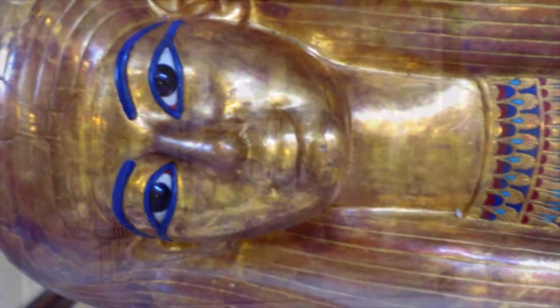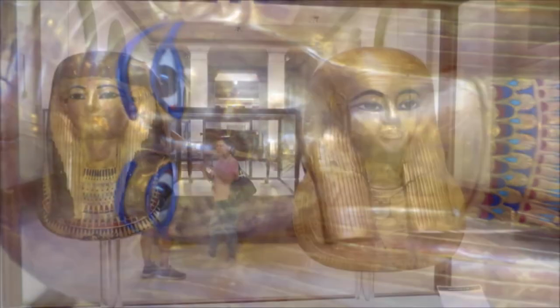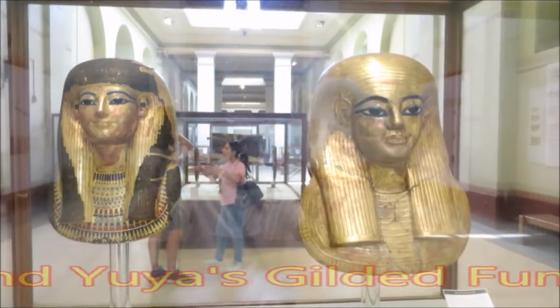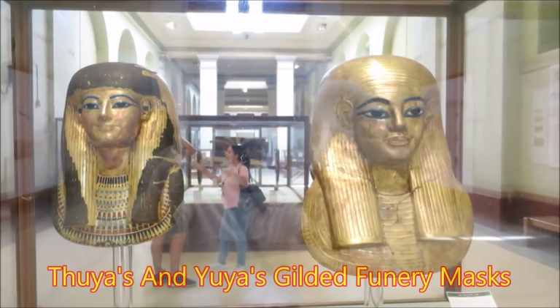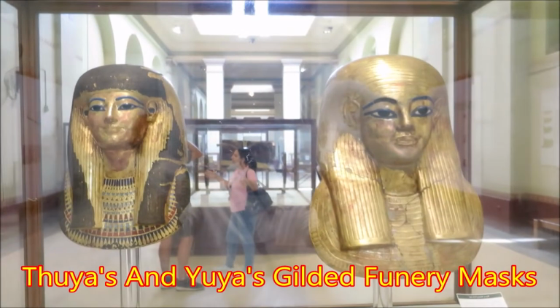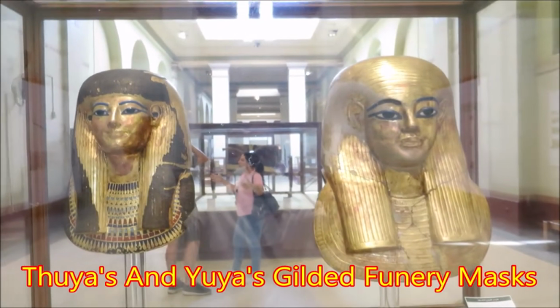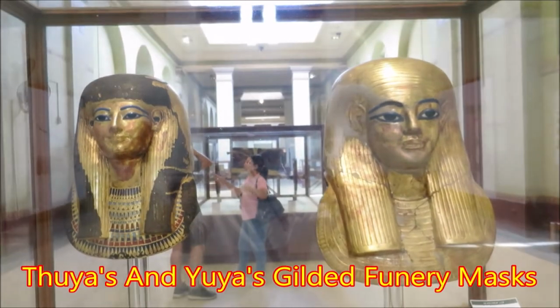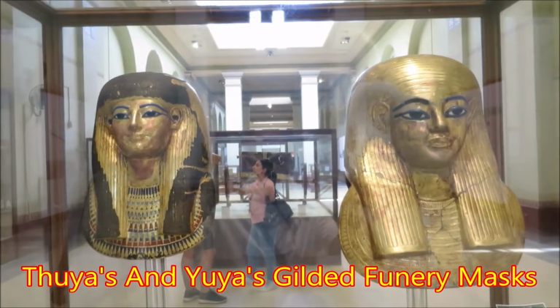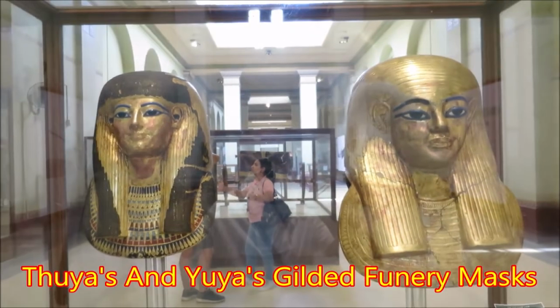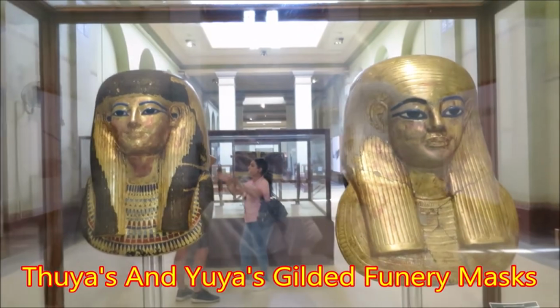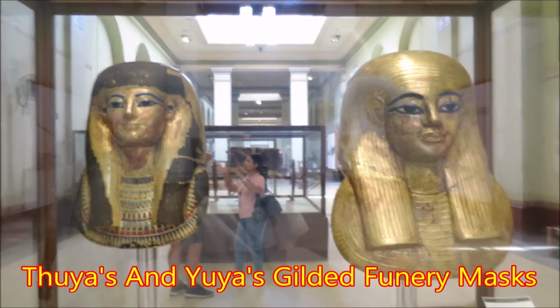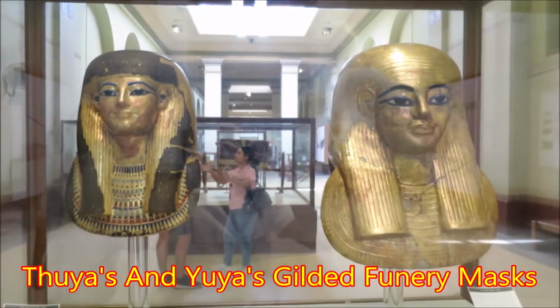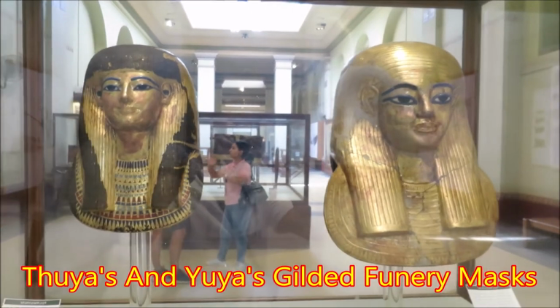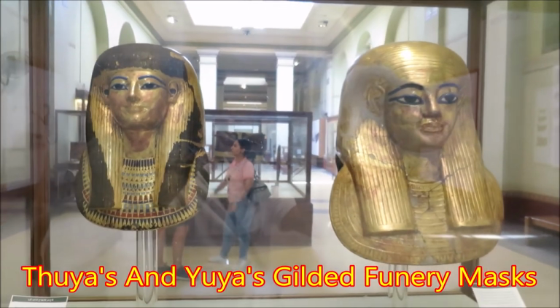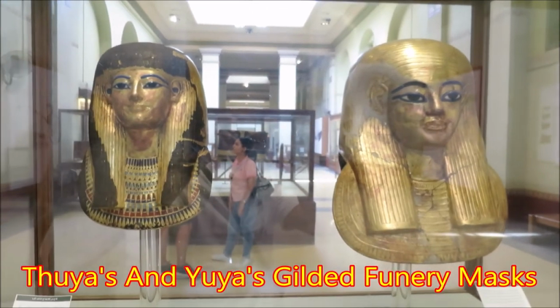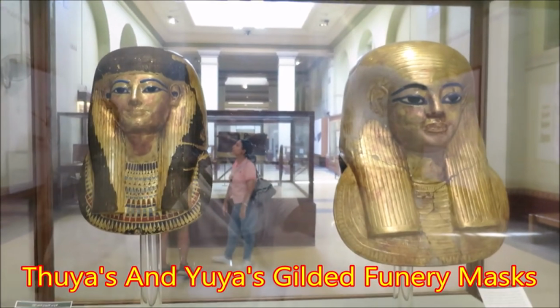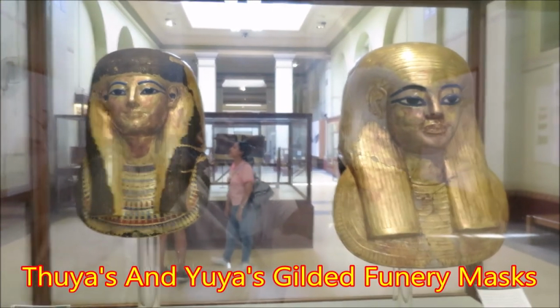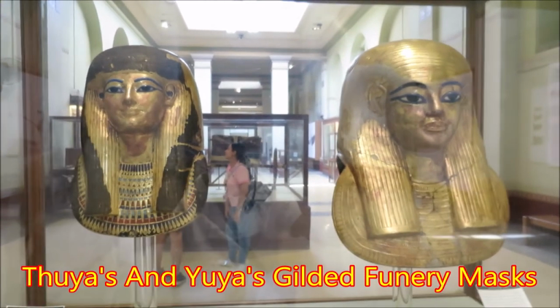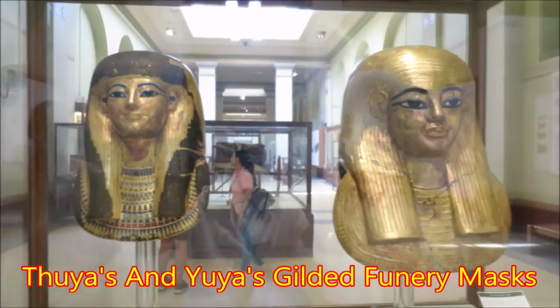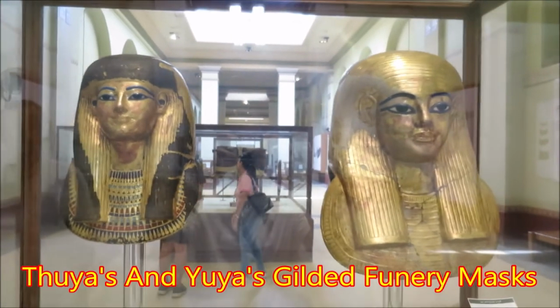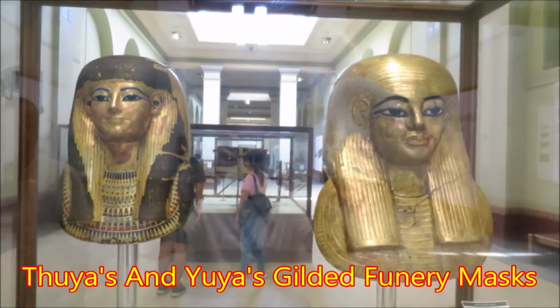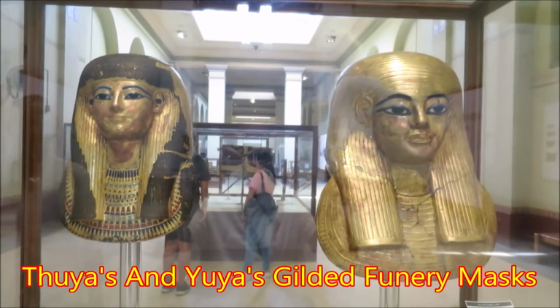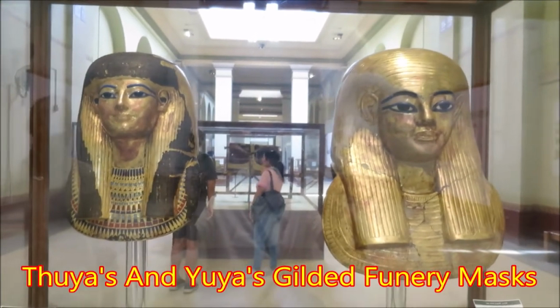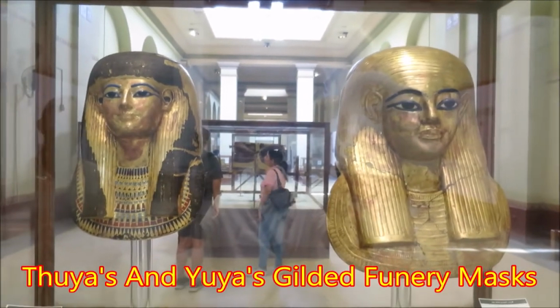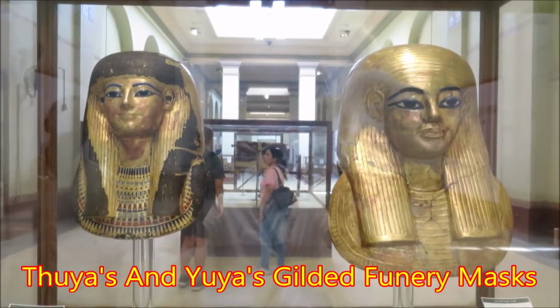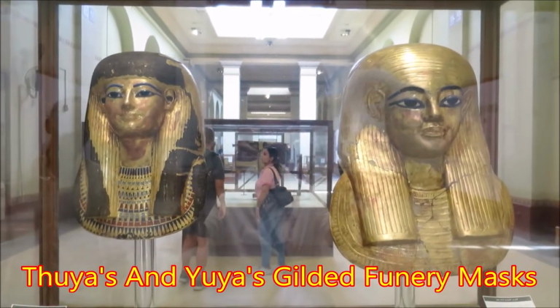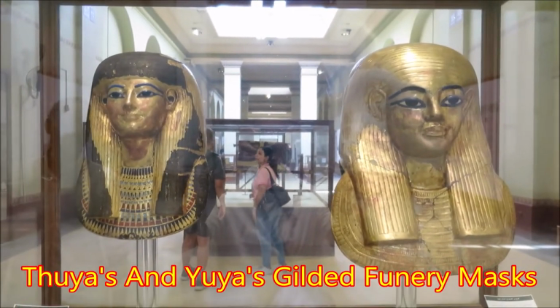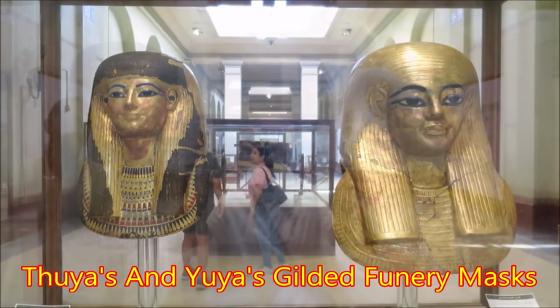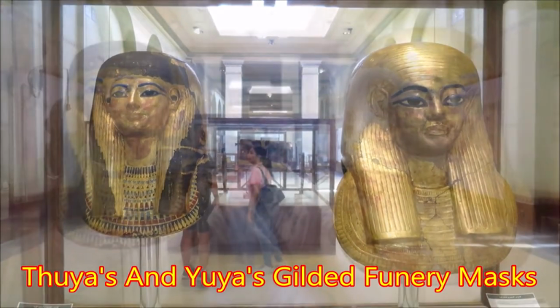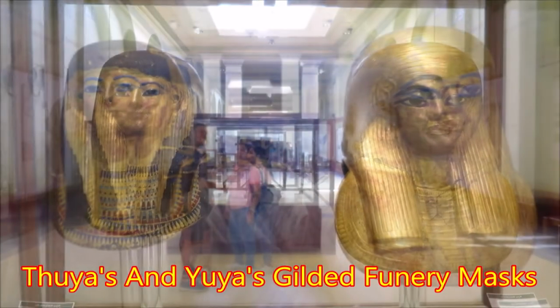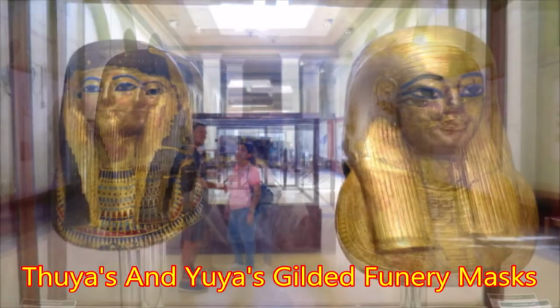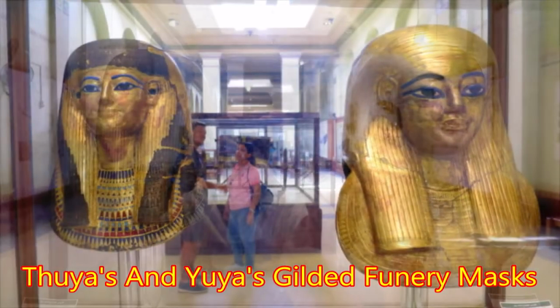The two golden masks of Yua and Suya, the grandparents of Tutankhamun.